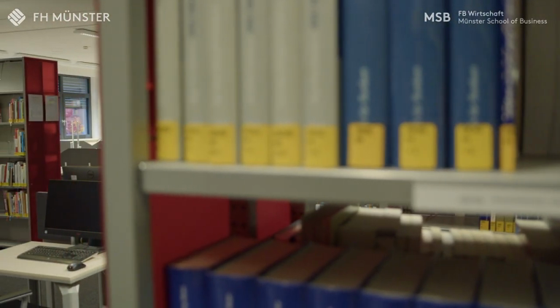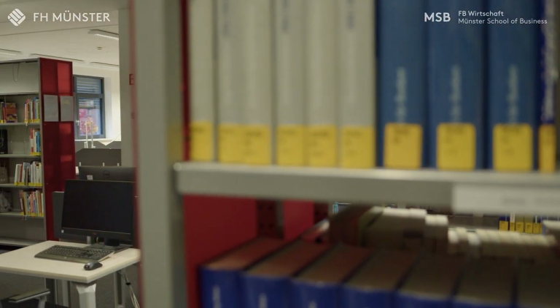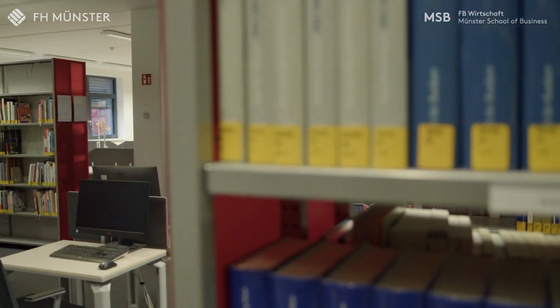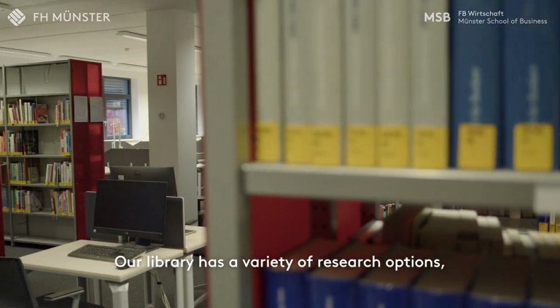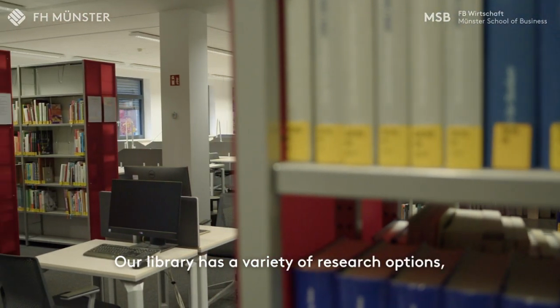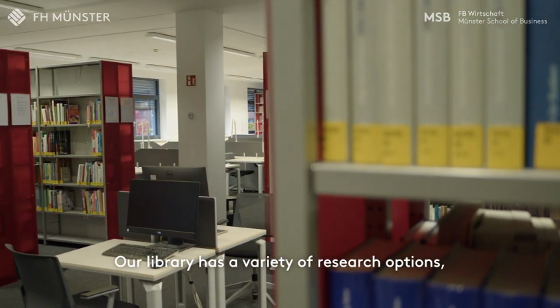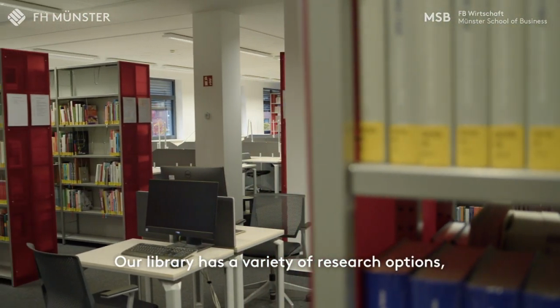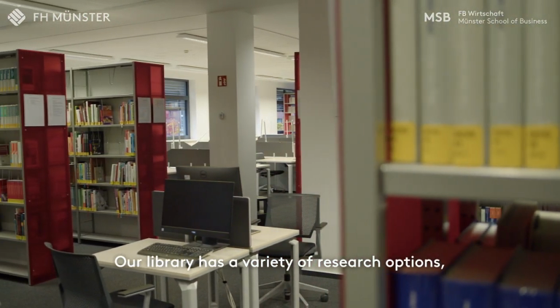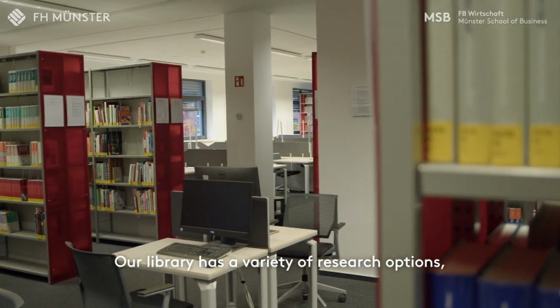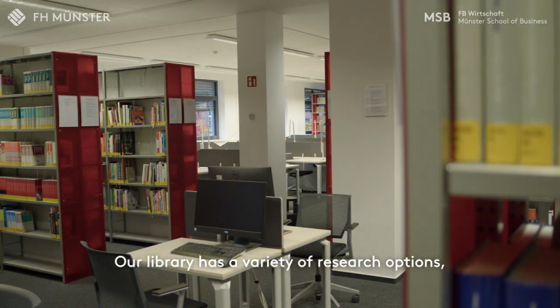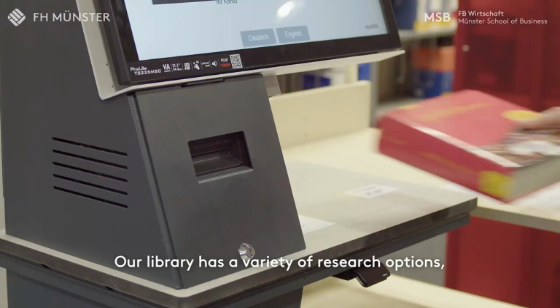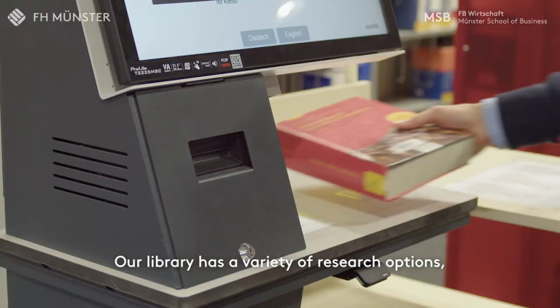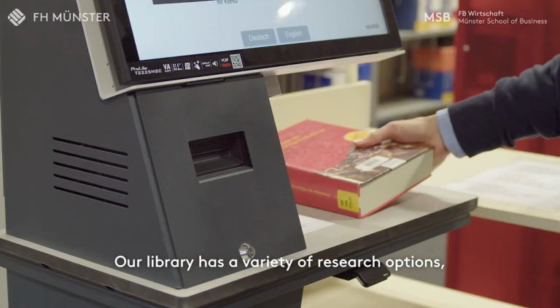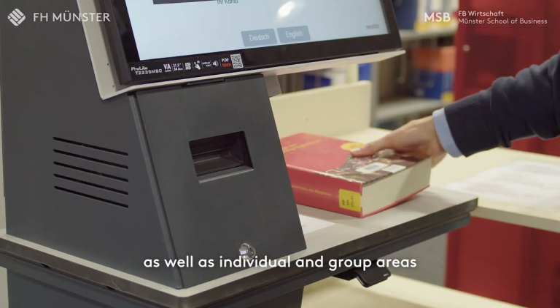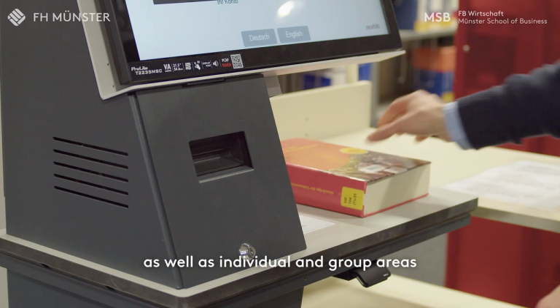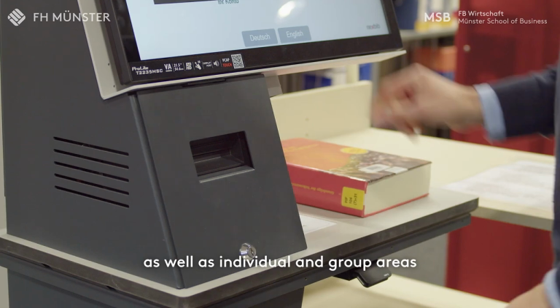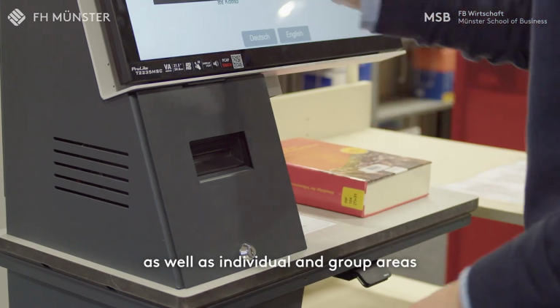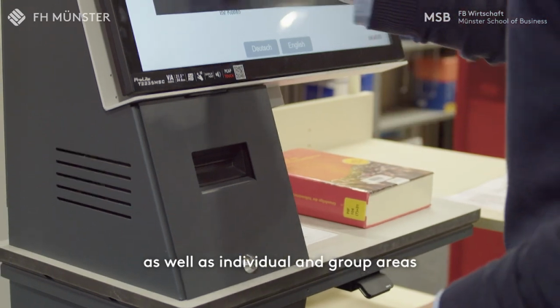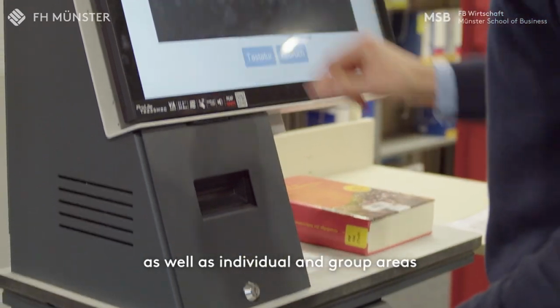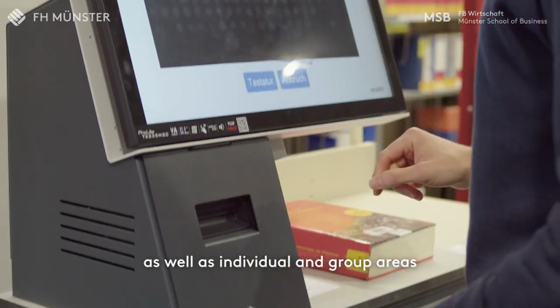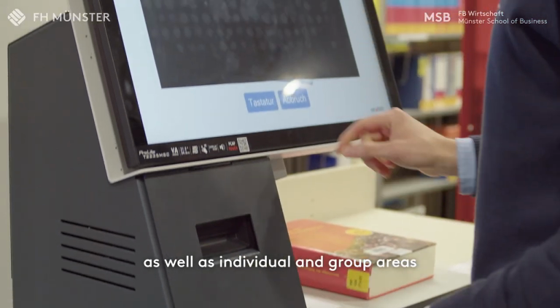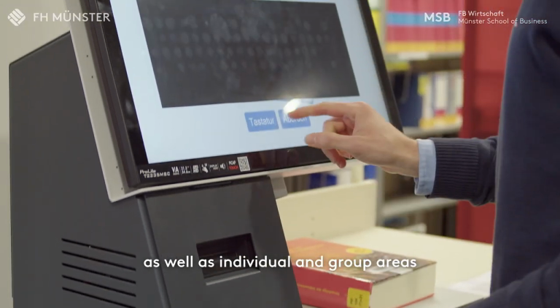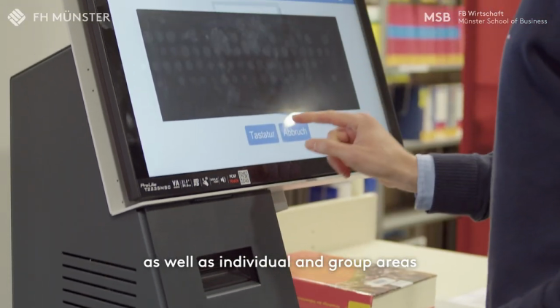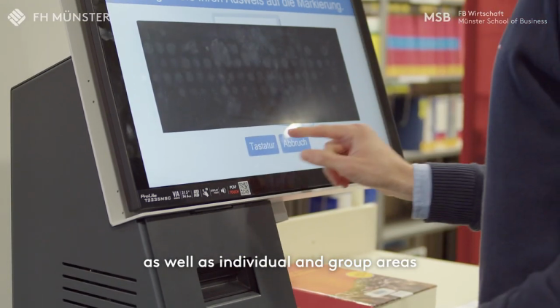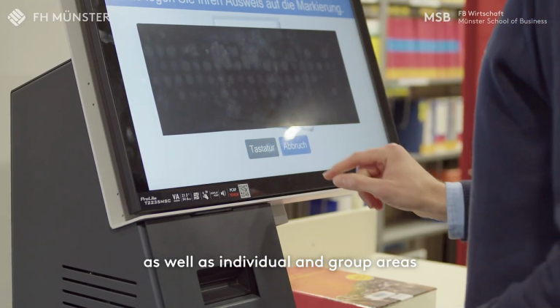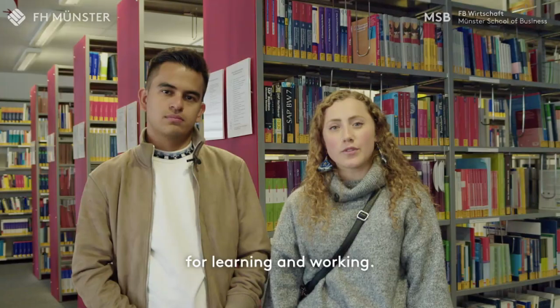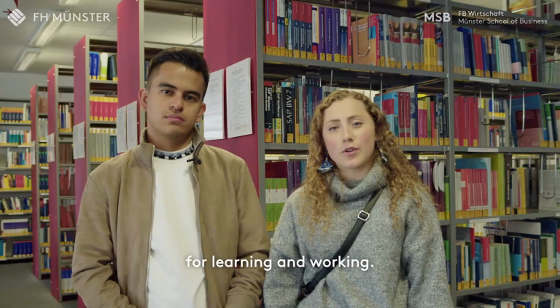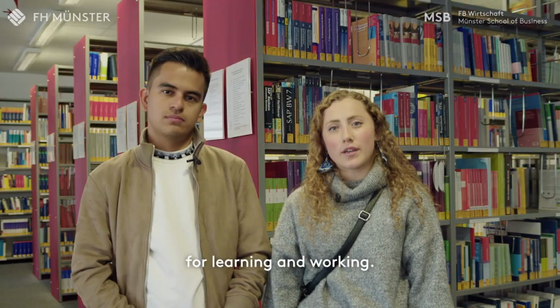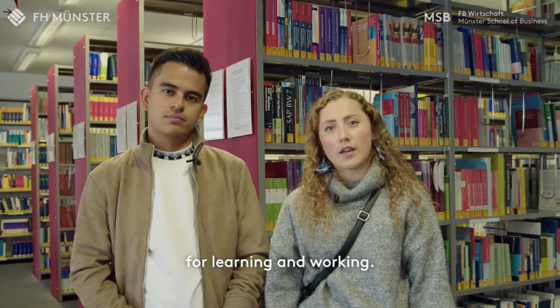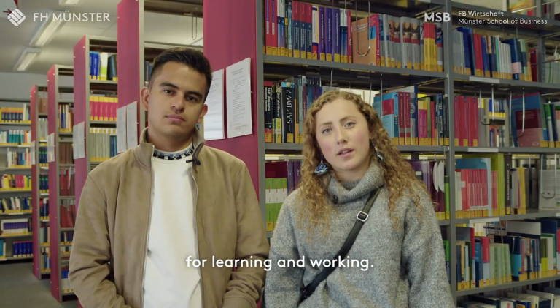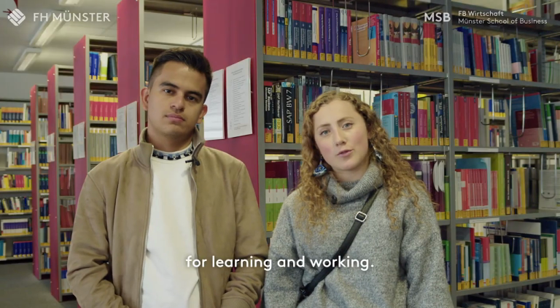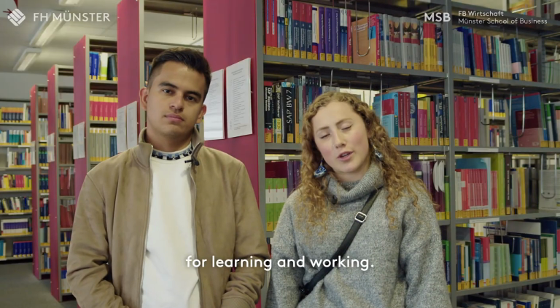Our library has a variety of research options as well as individual and group areas for learning and working.